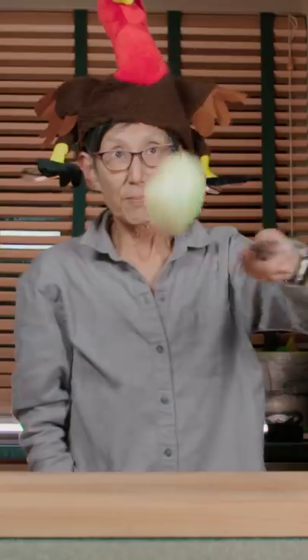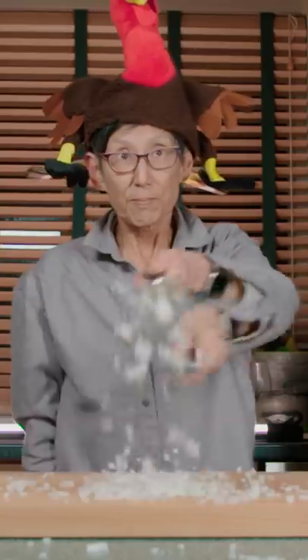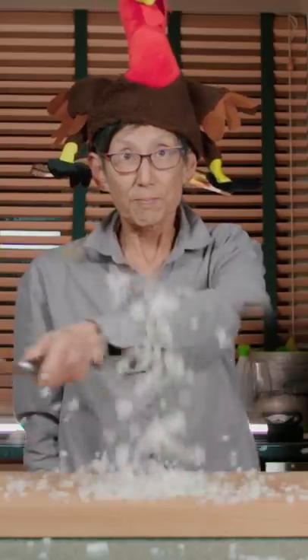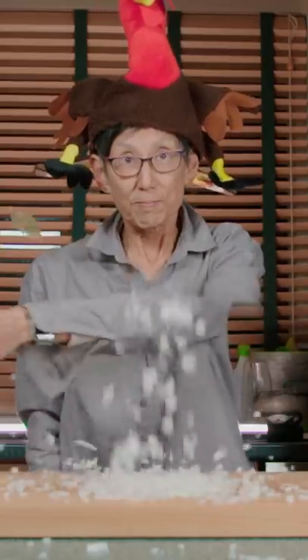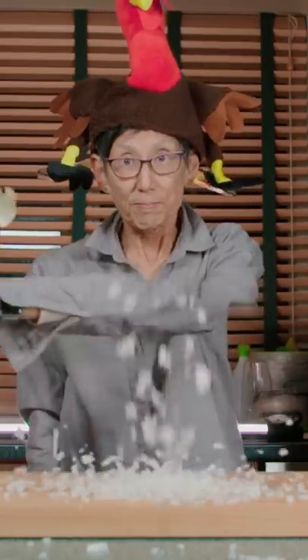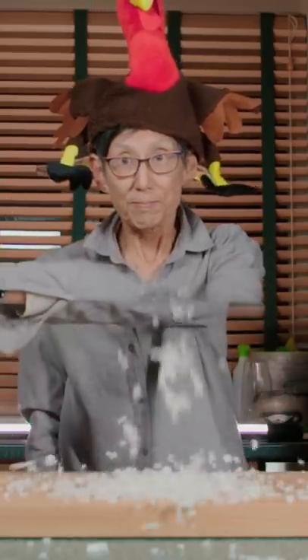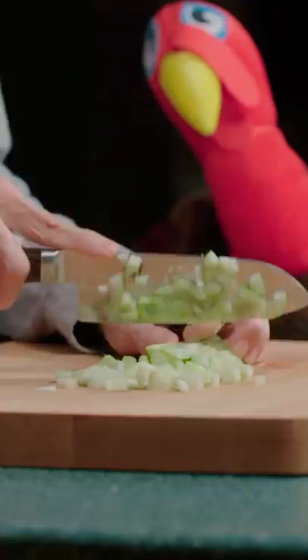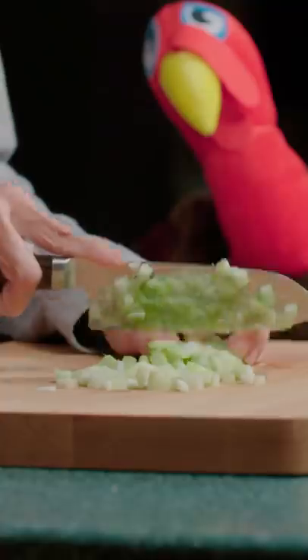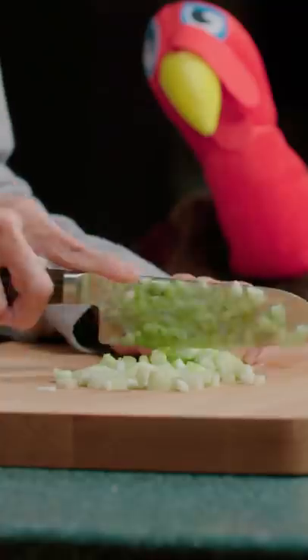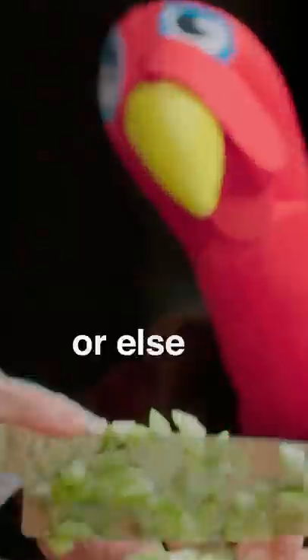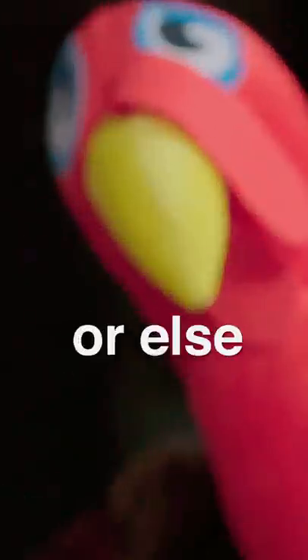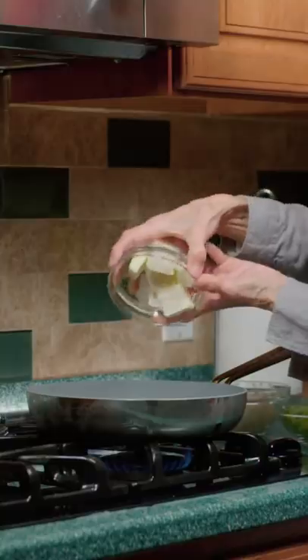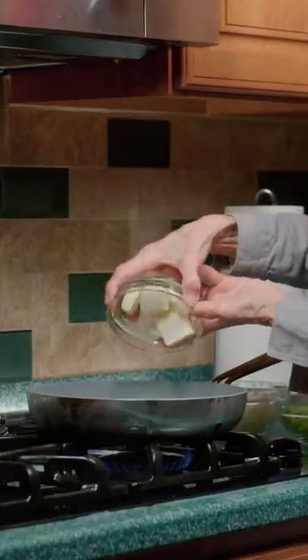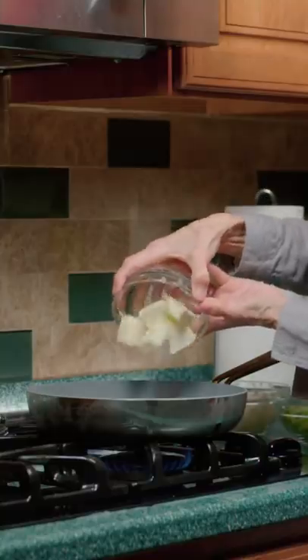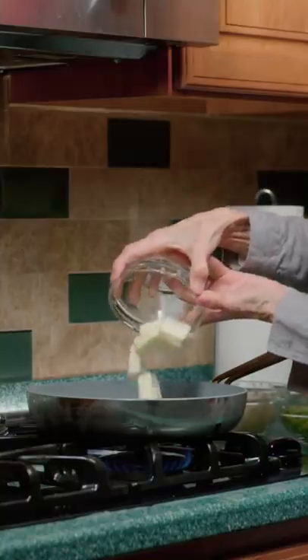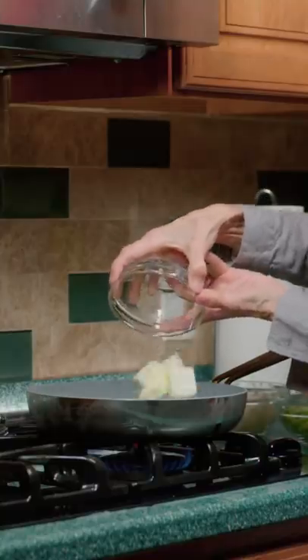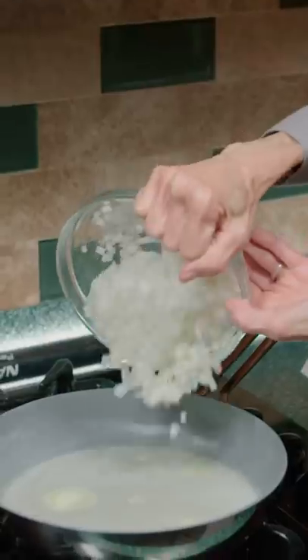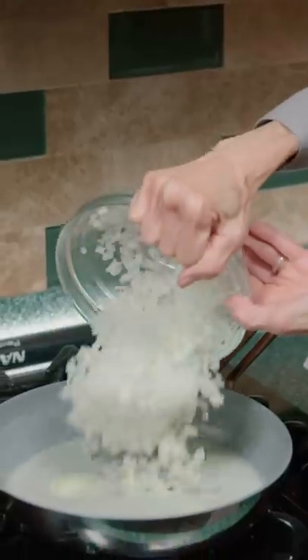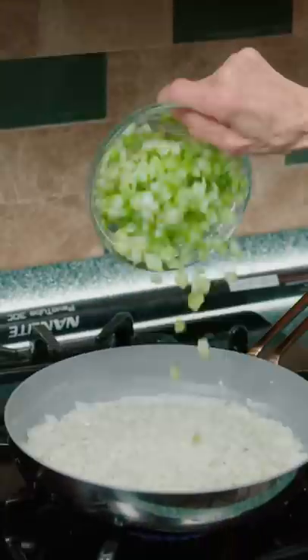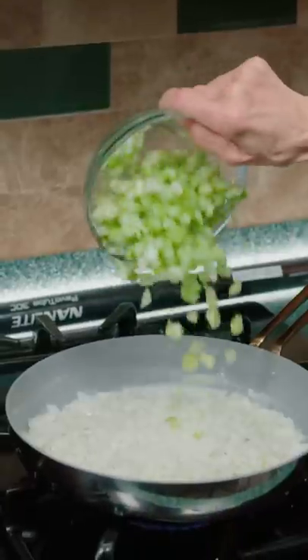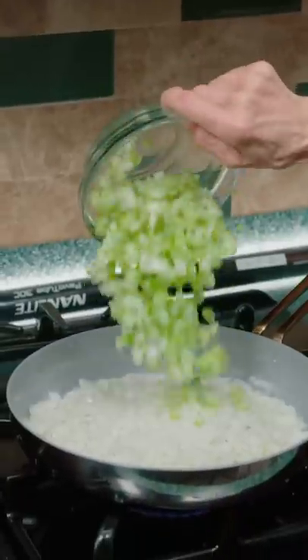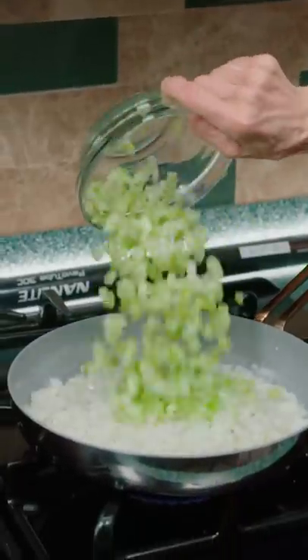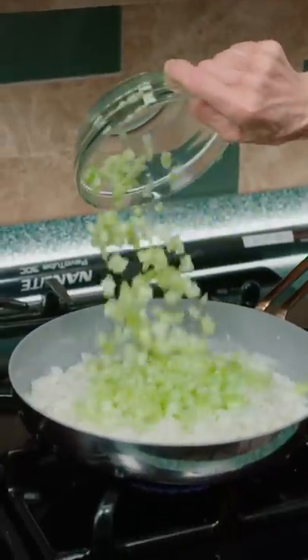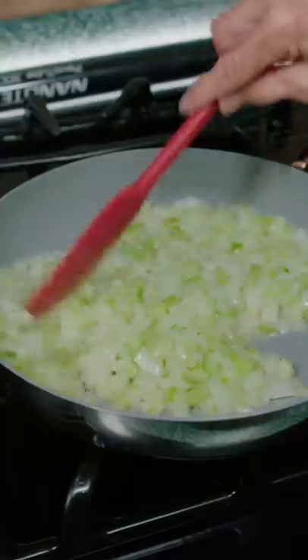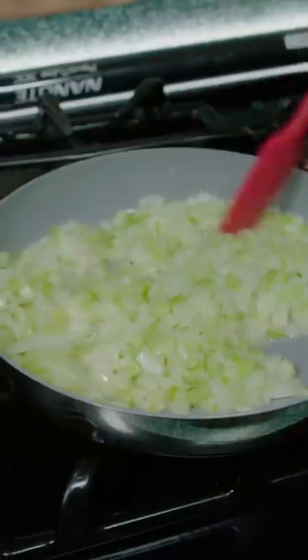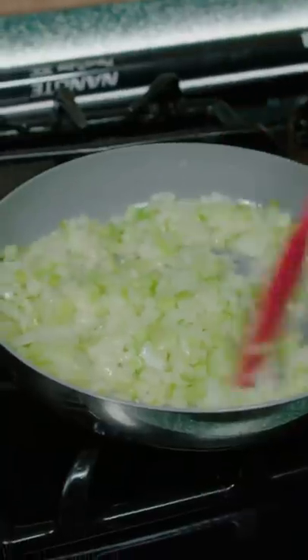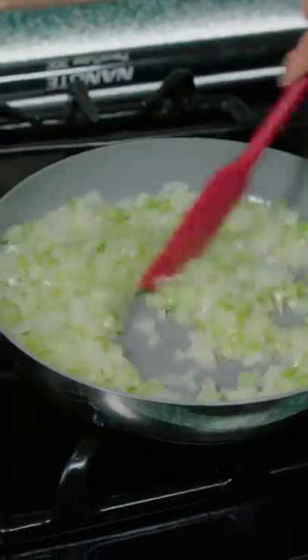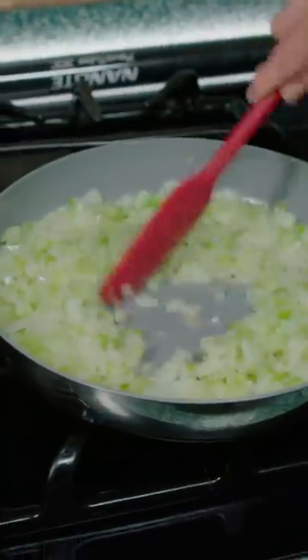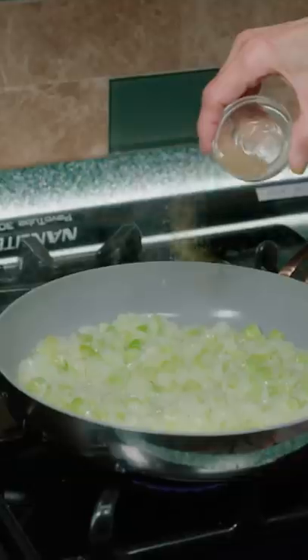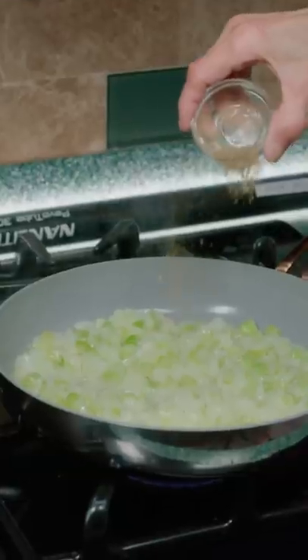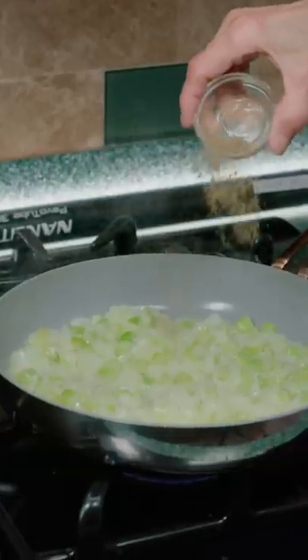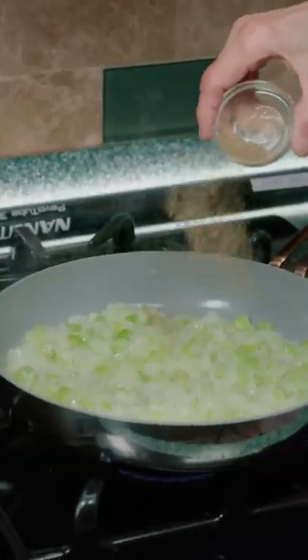Dice one onion and chop up celery. In a frying pan, add butter, onions, and celery, and sauté for five minutes with poultry seasoning.